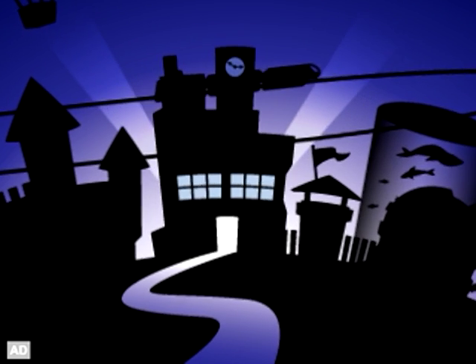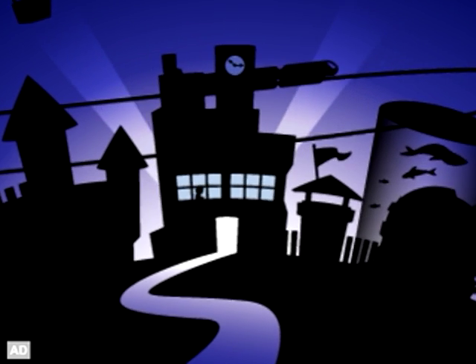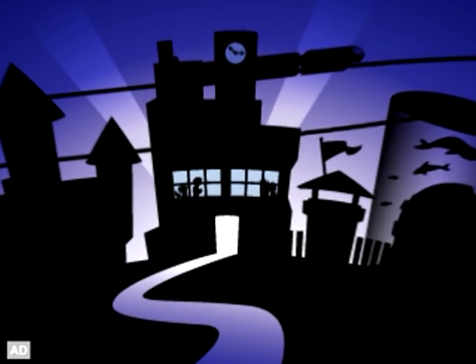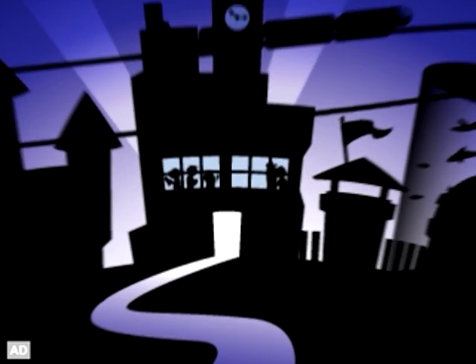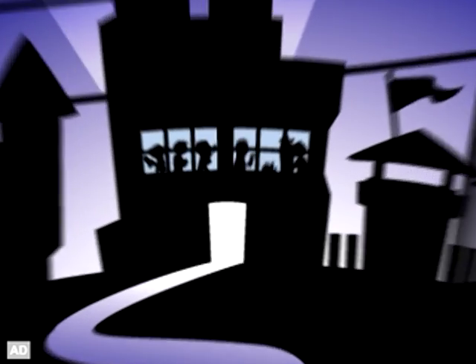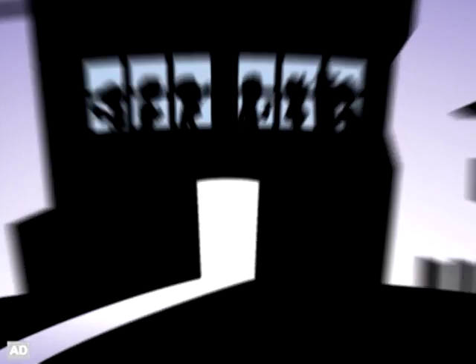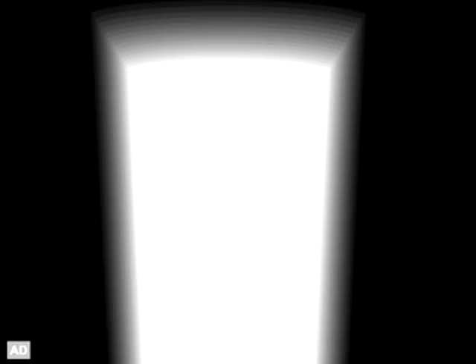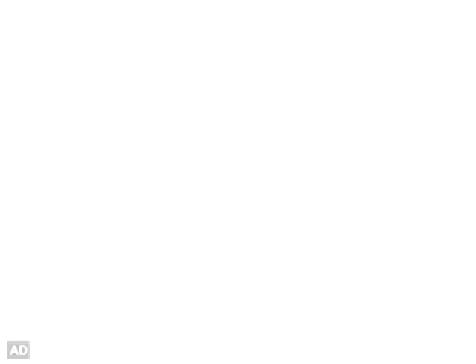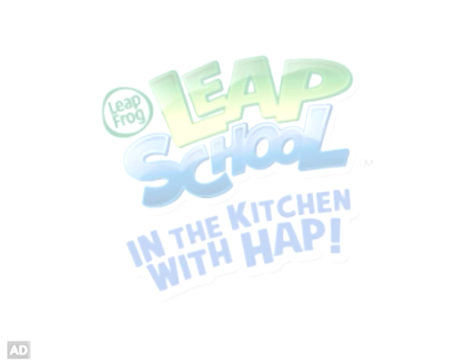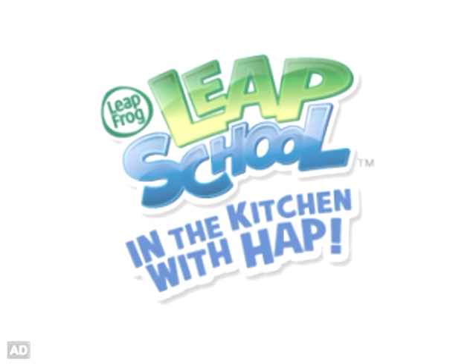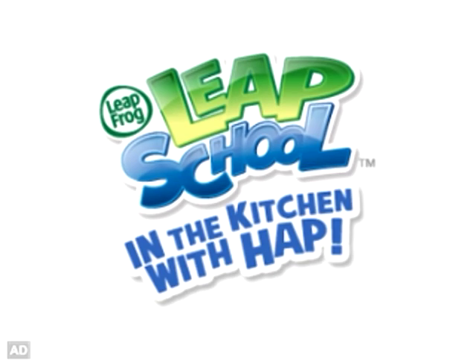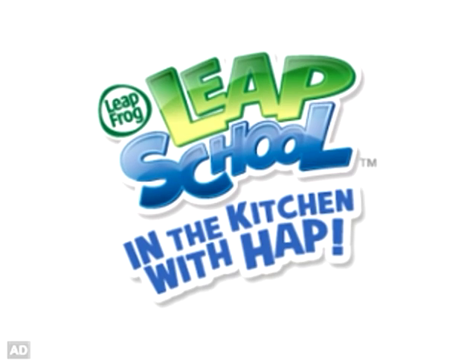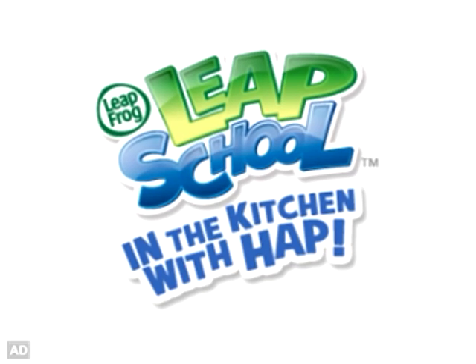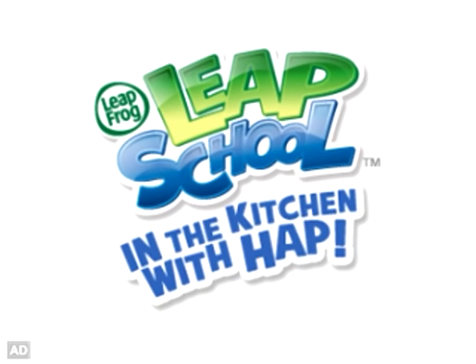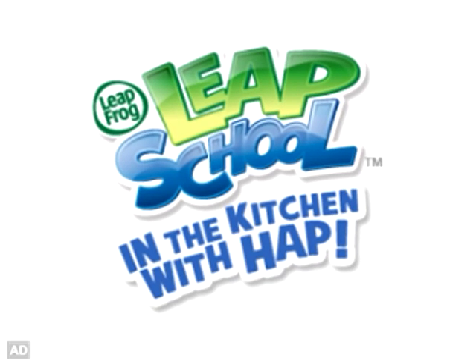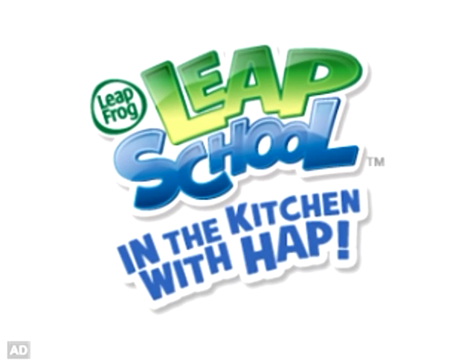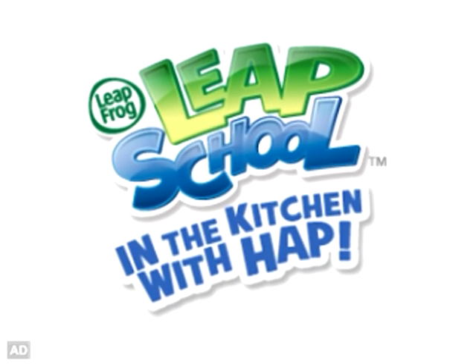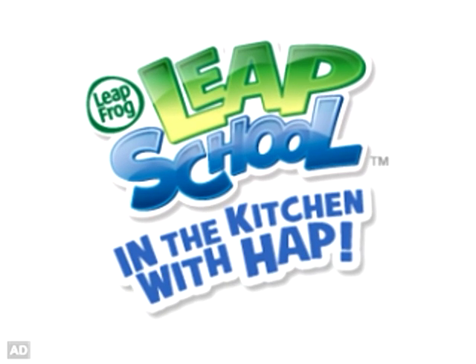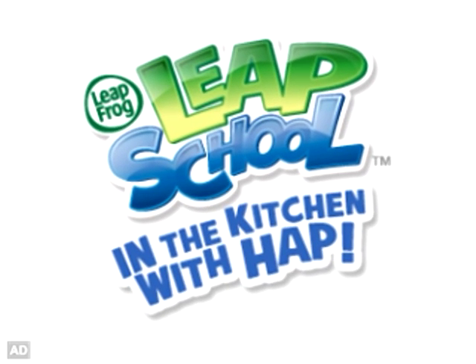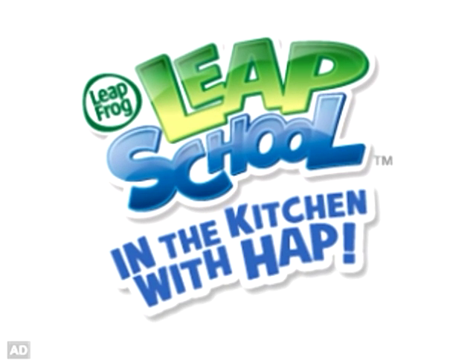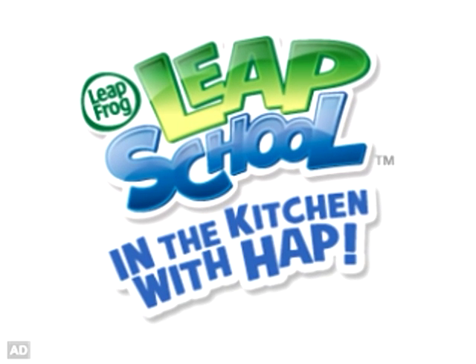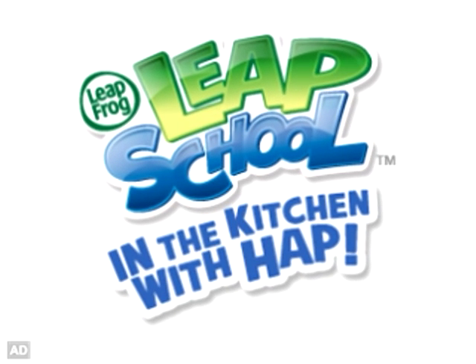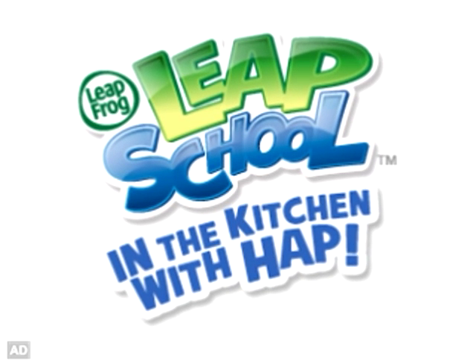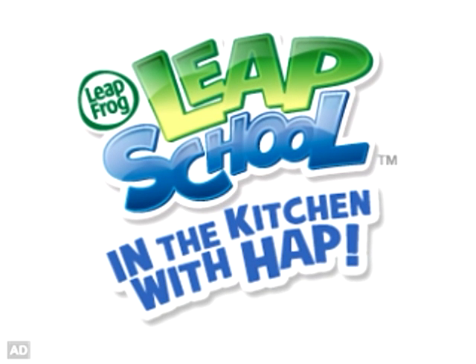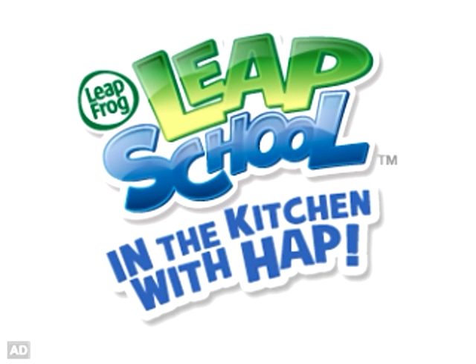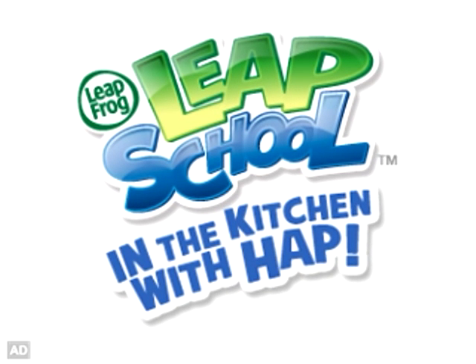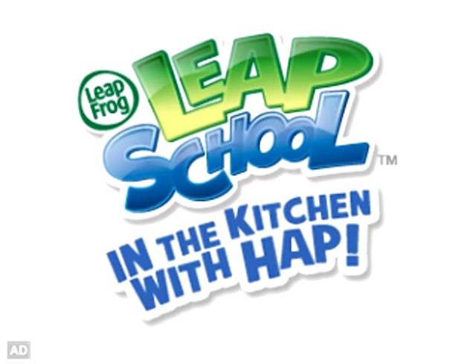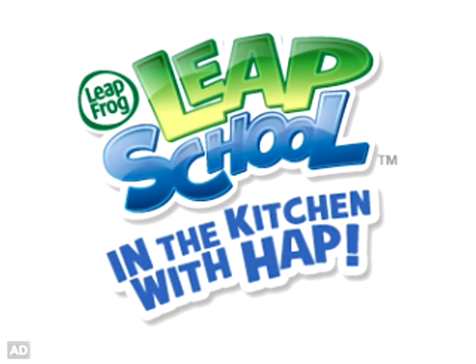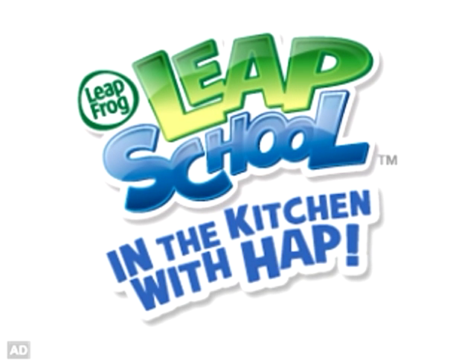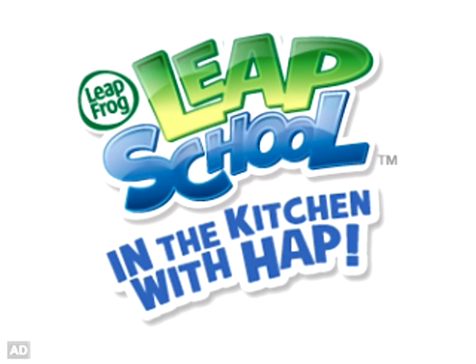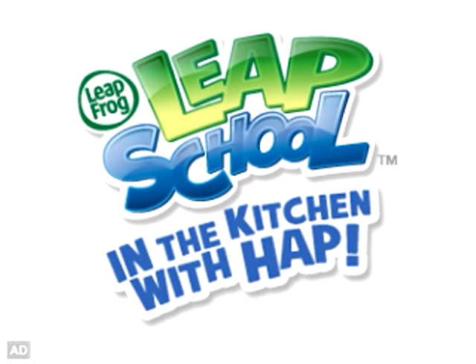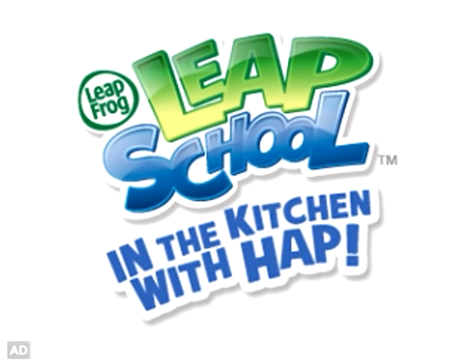LeapFrog Explorer: LeapSchool, In the Kitchen with Hap — a learning game app.